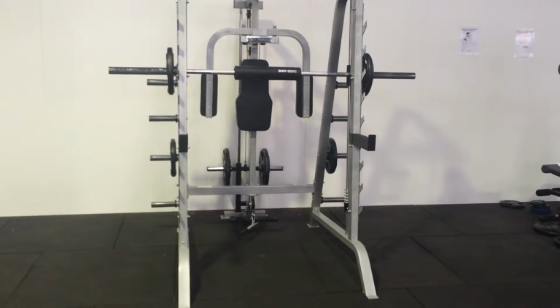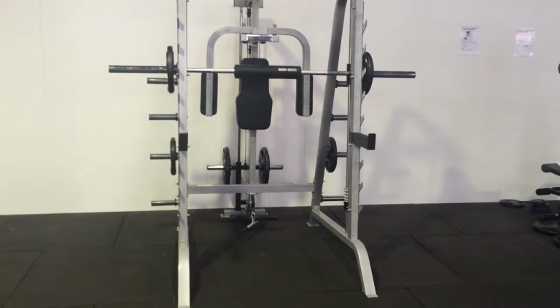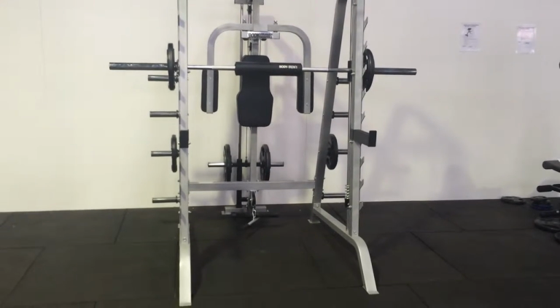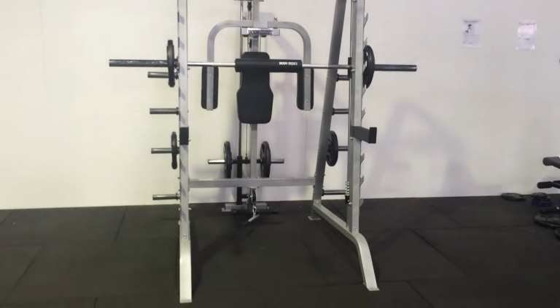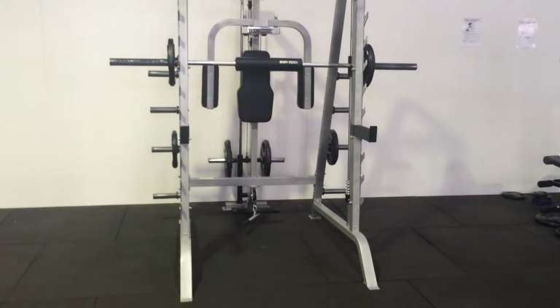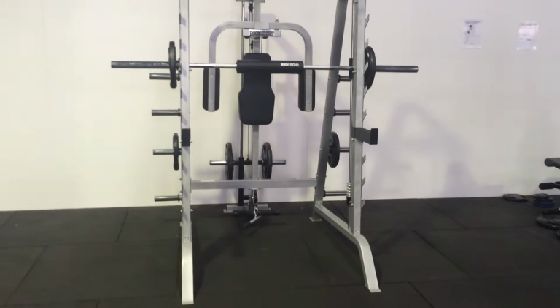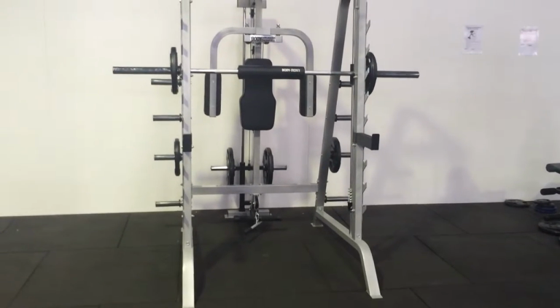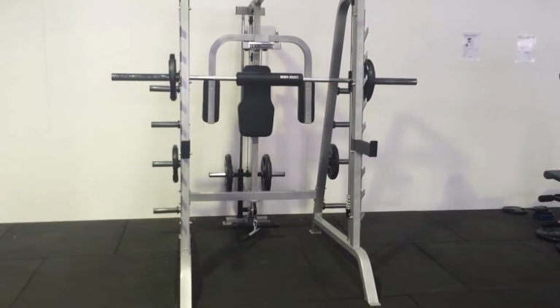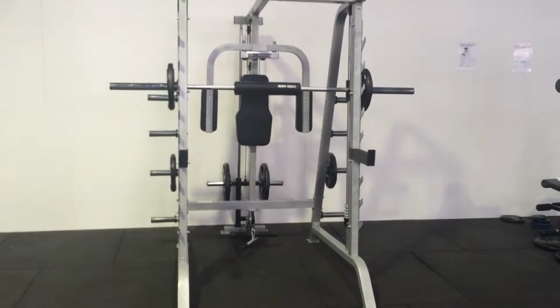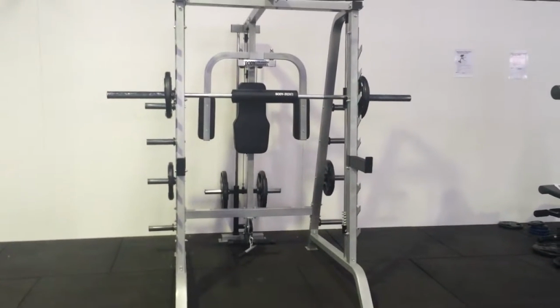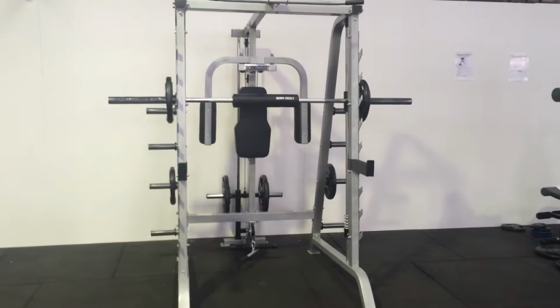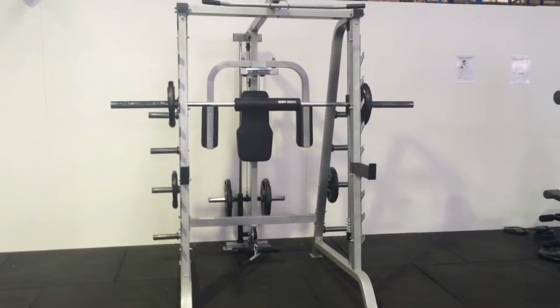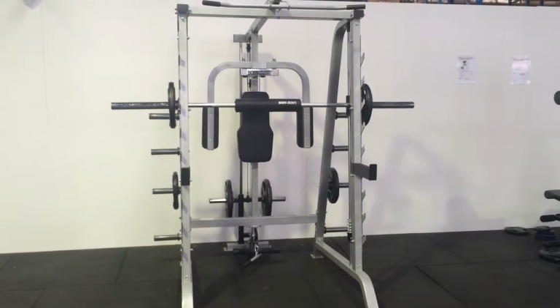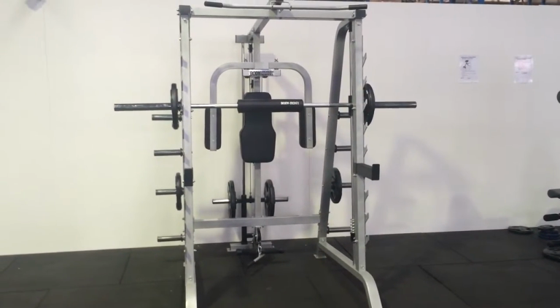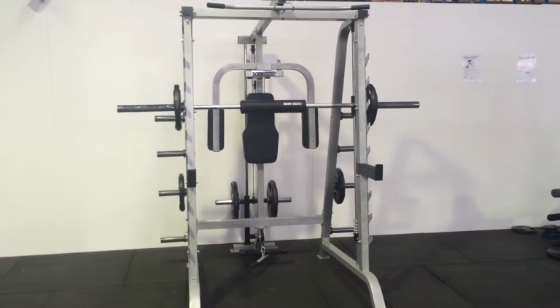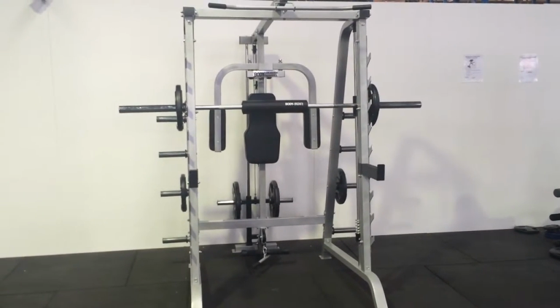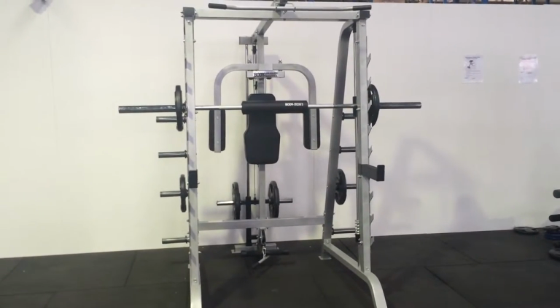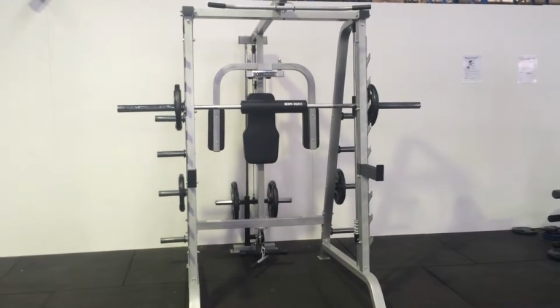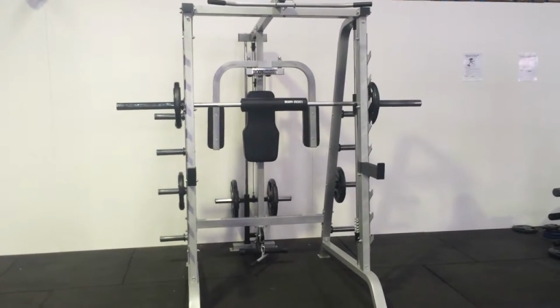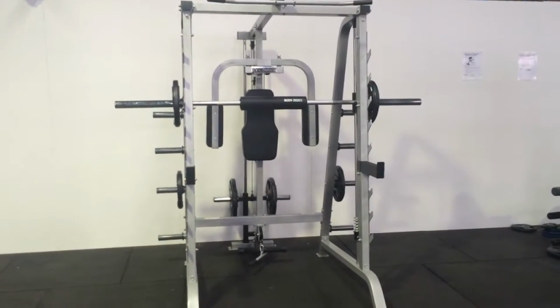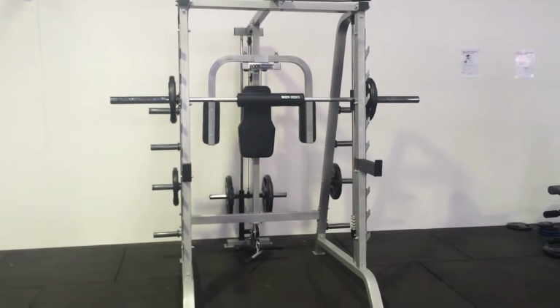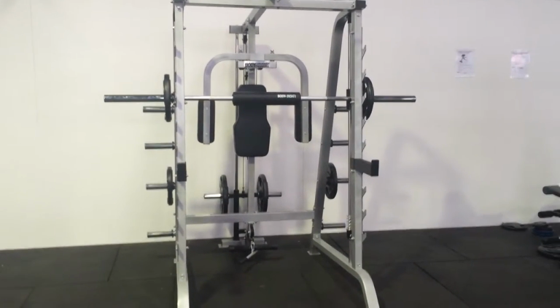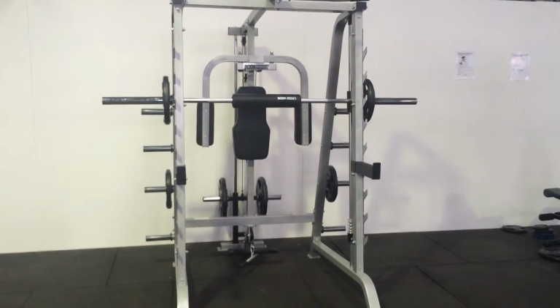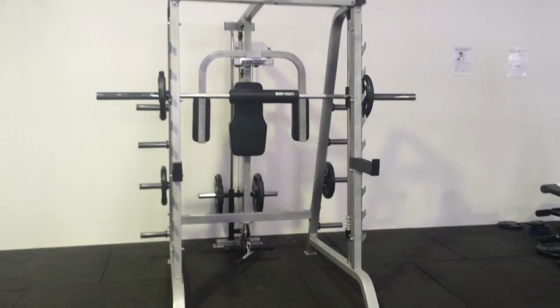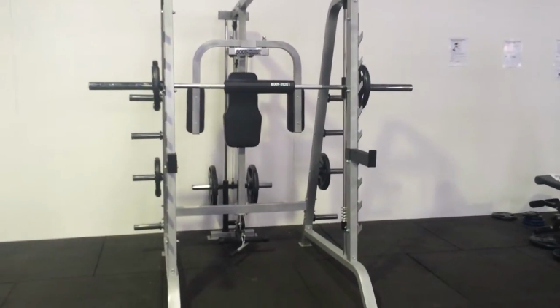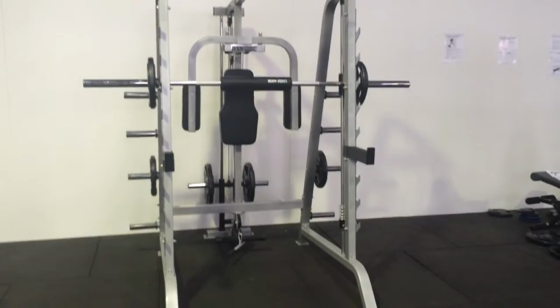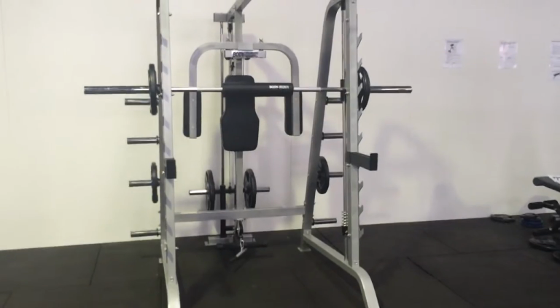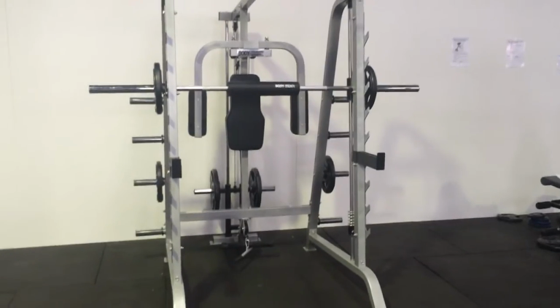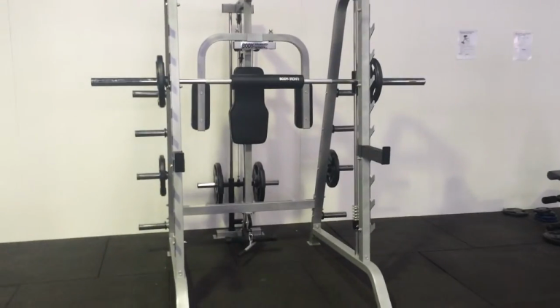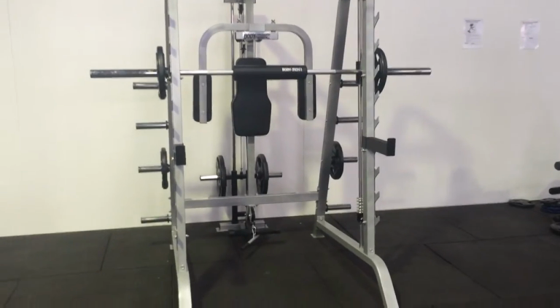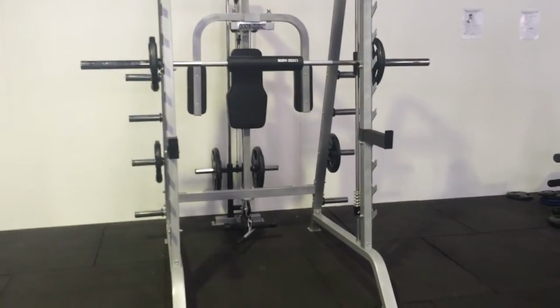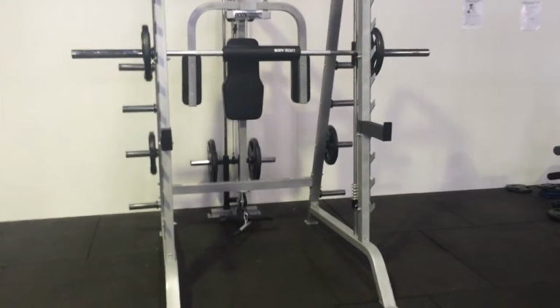Welcome to World Fitness Guys. Today we are reviewing another great range of Body Iron Series products.